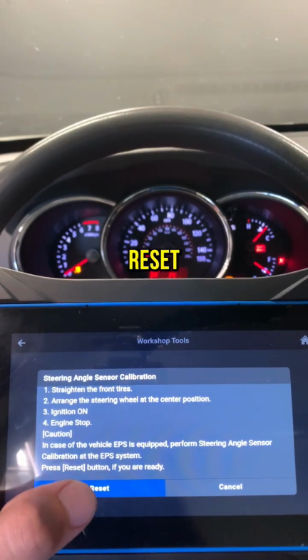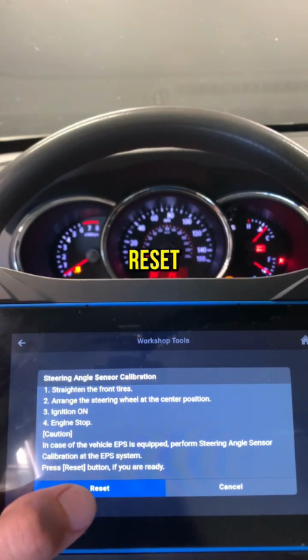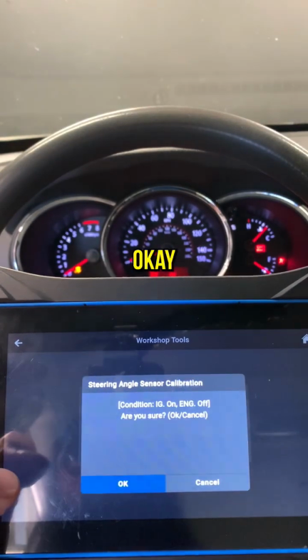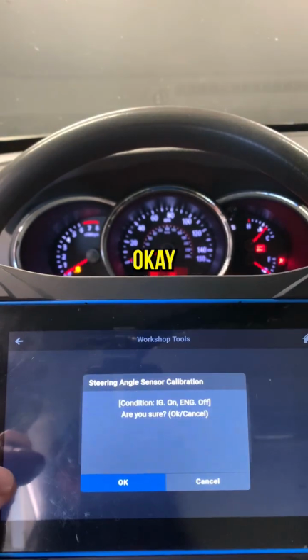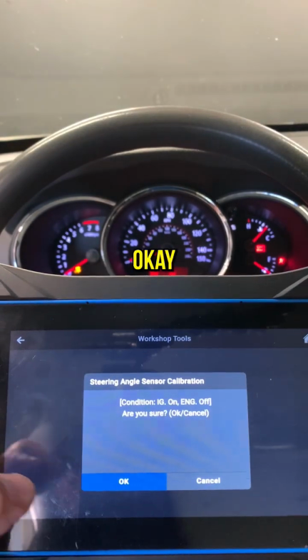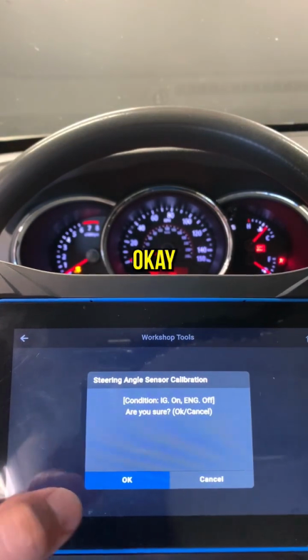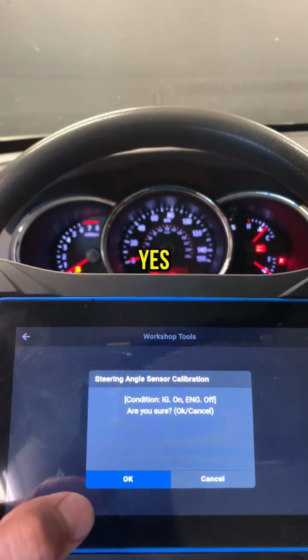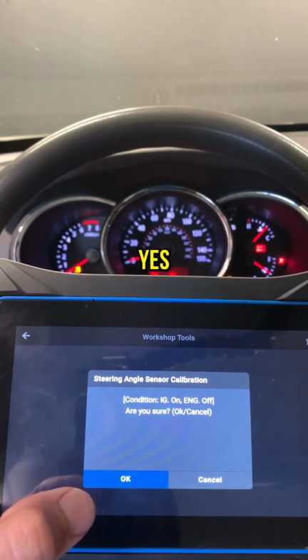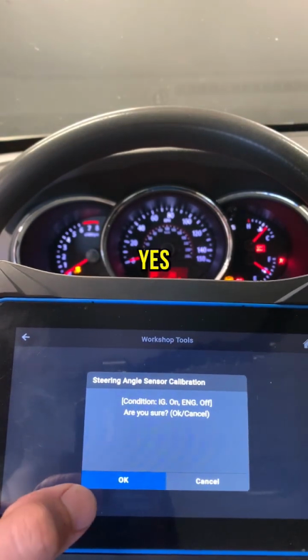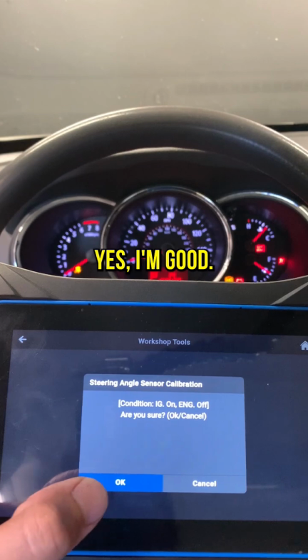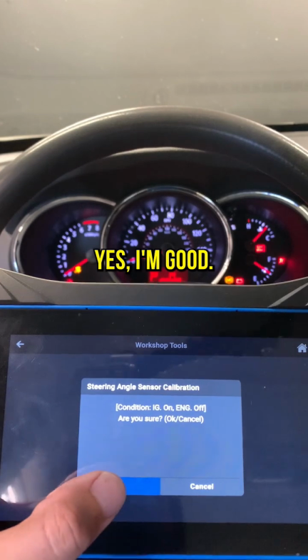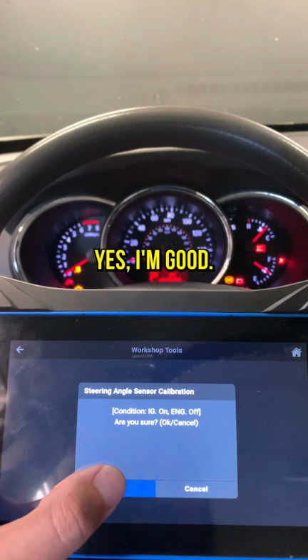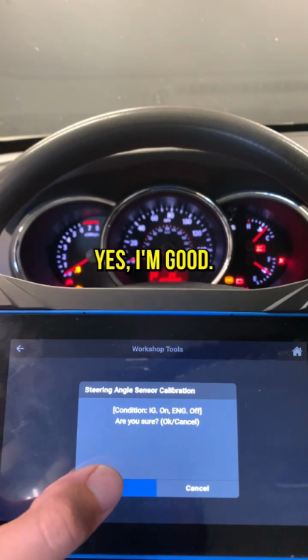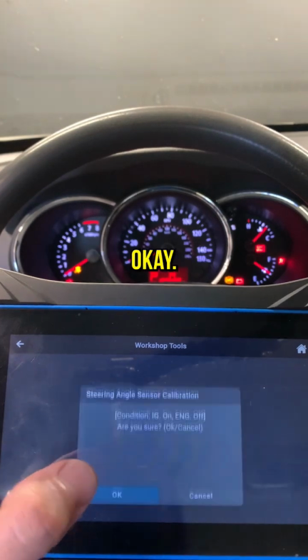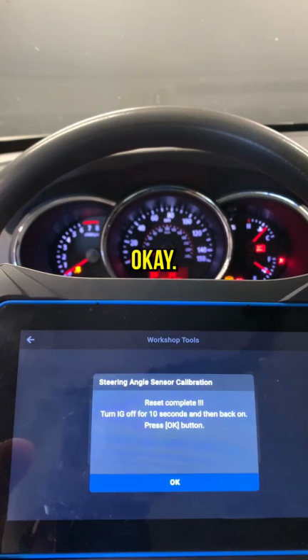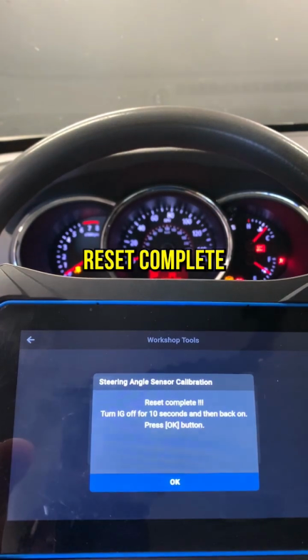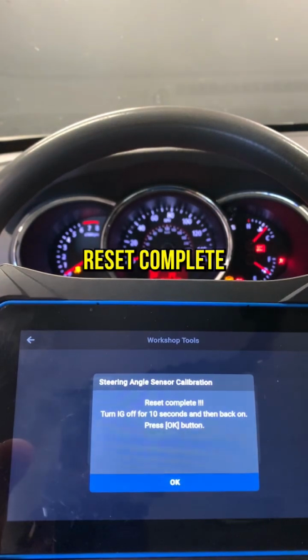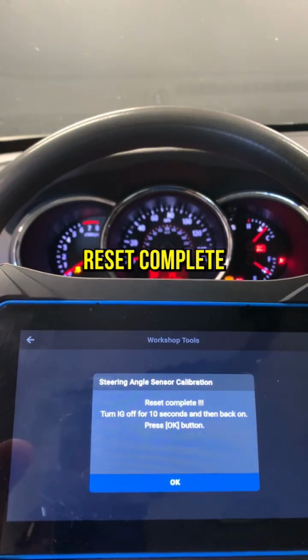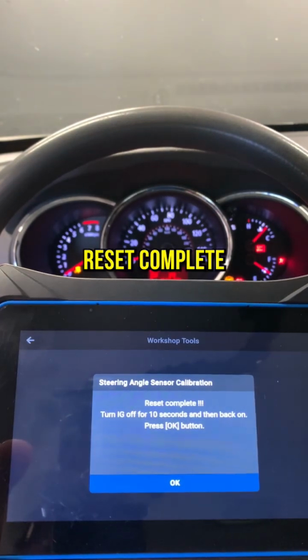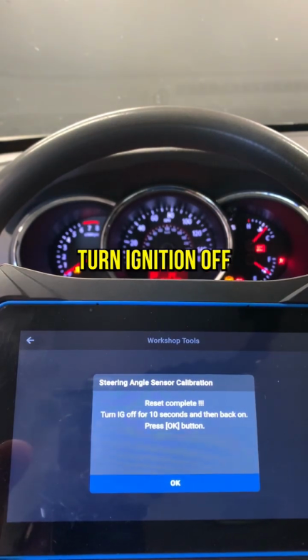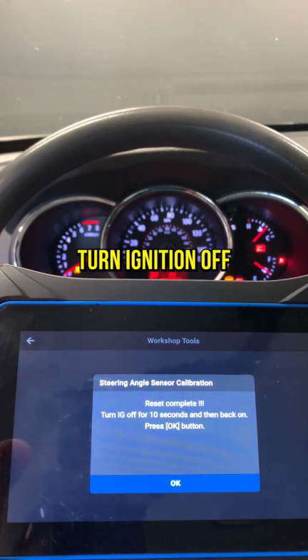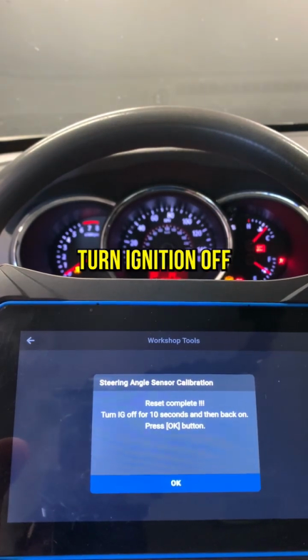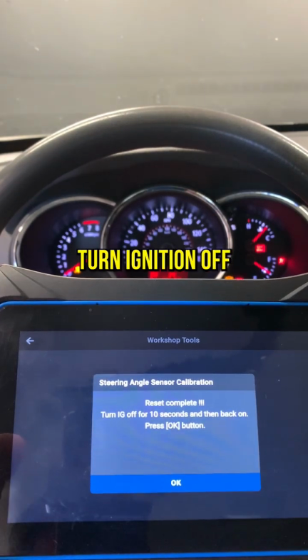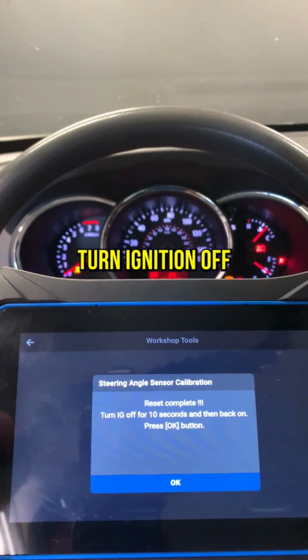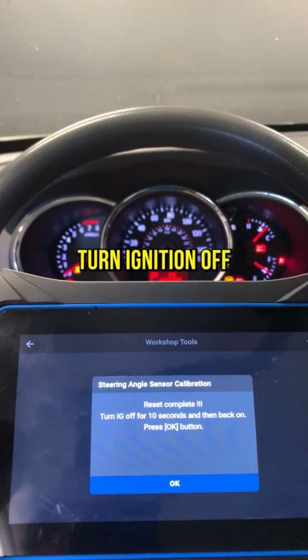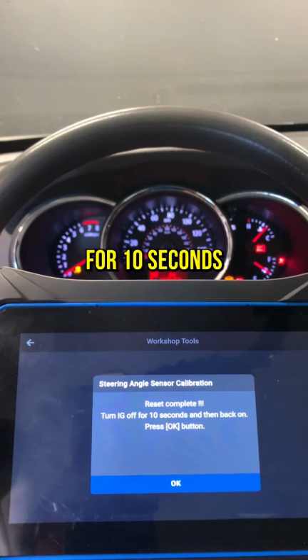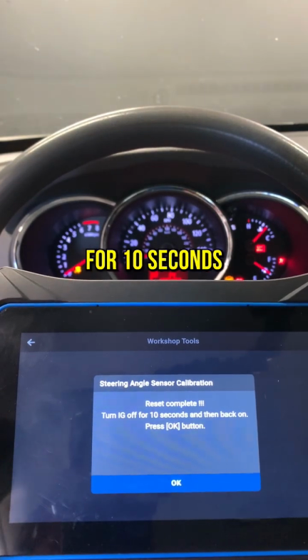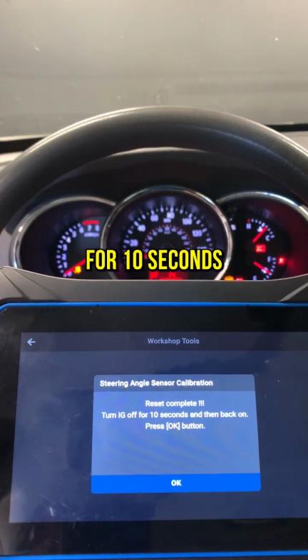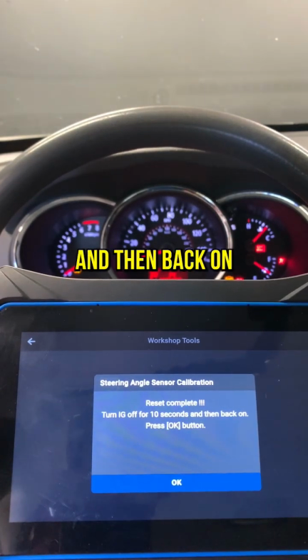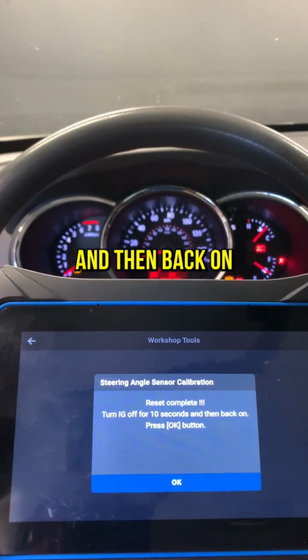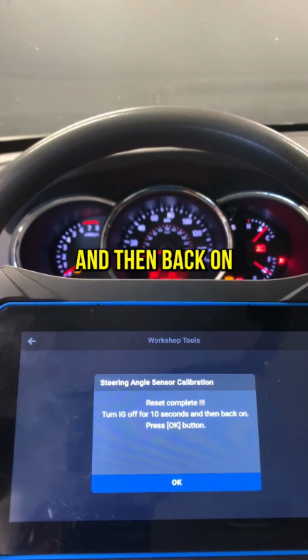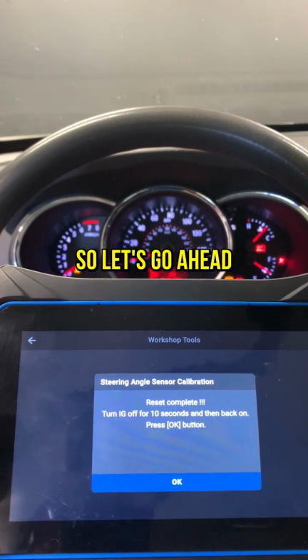Reset. Reset complete. Turn ignition off for 10 seconds and then back on.